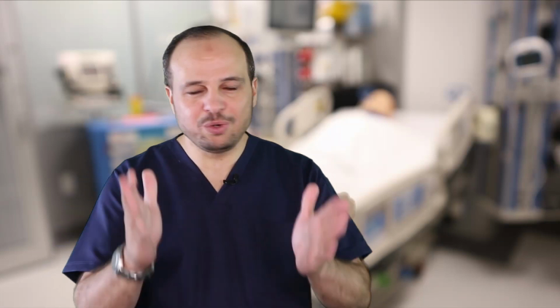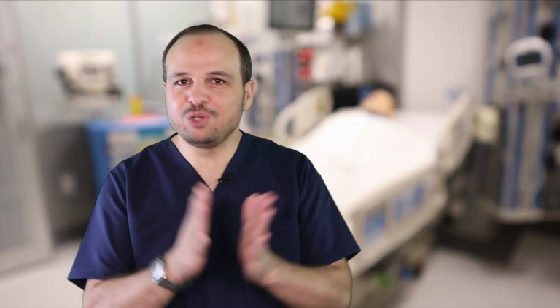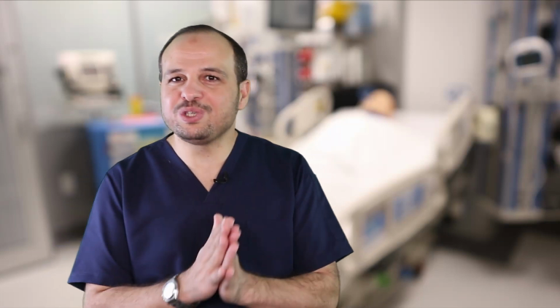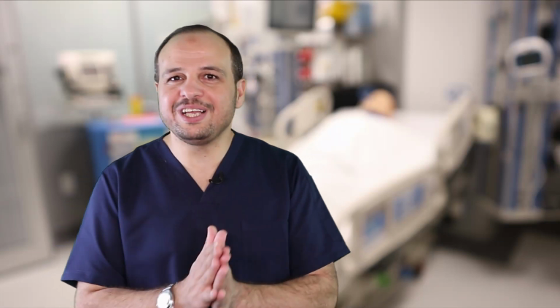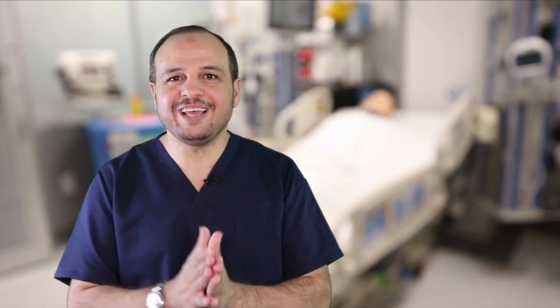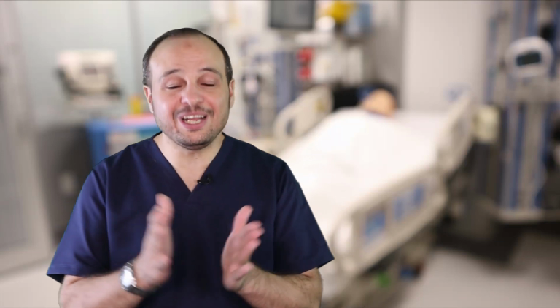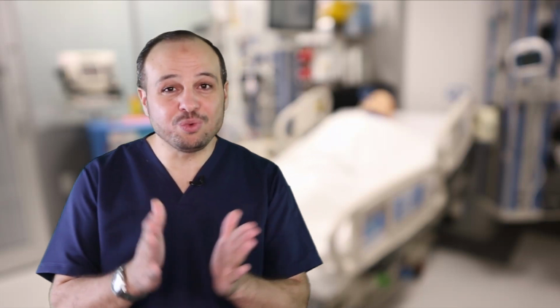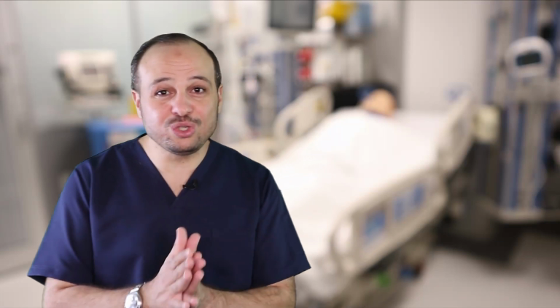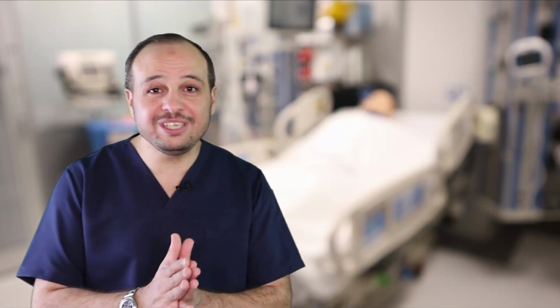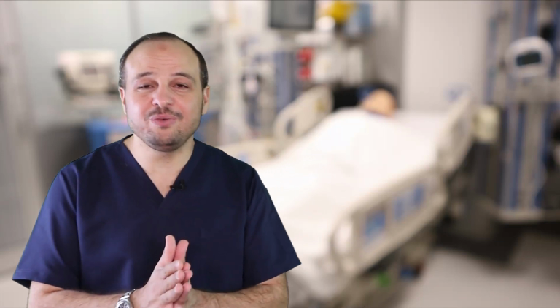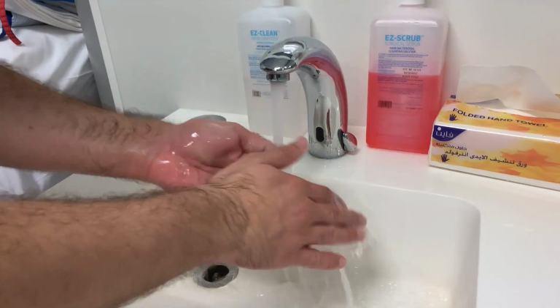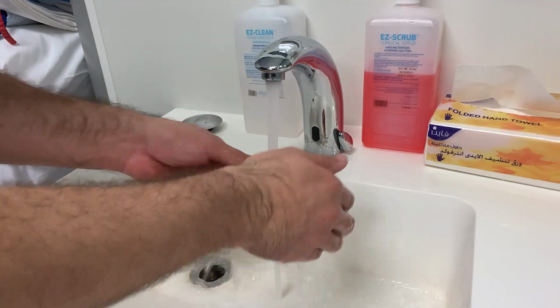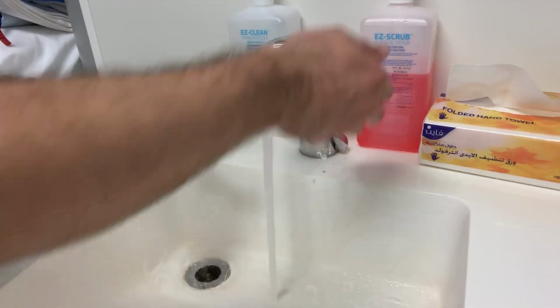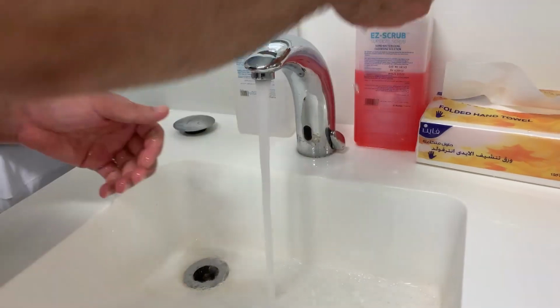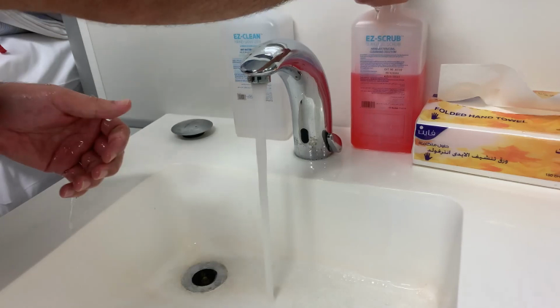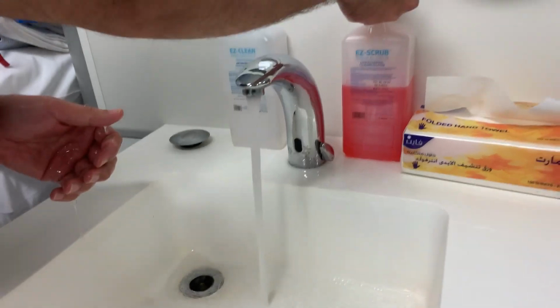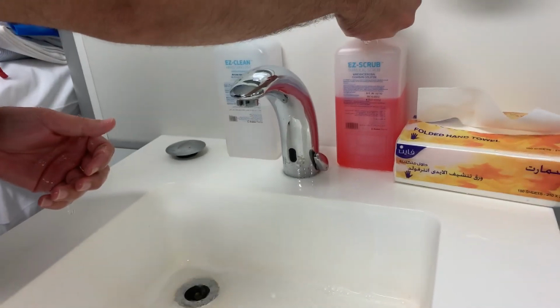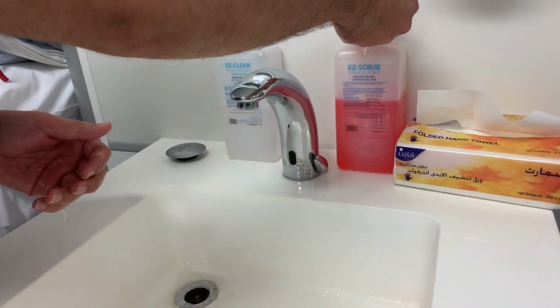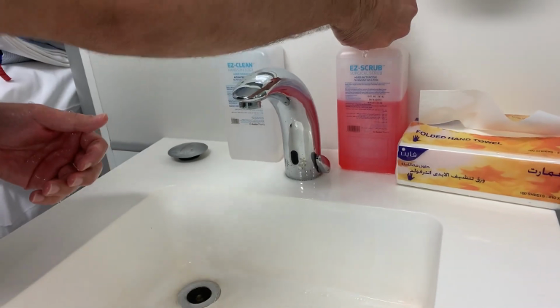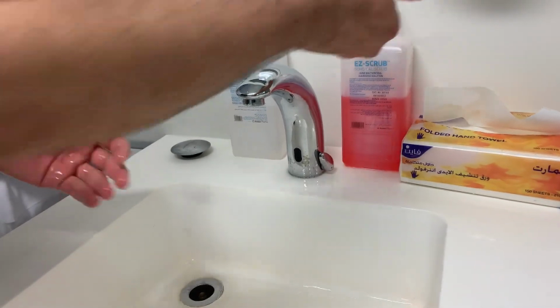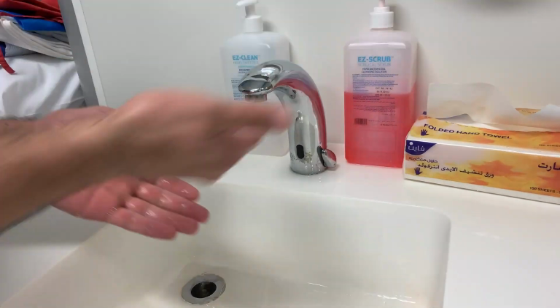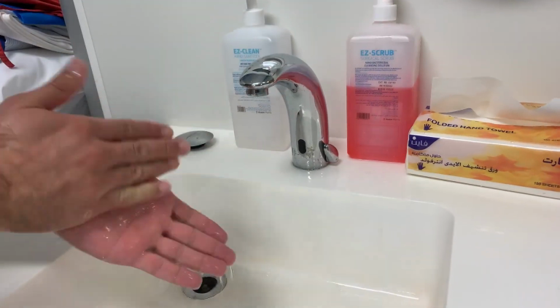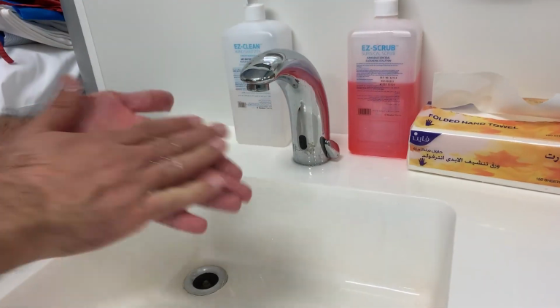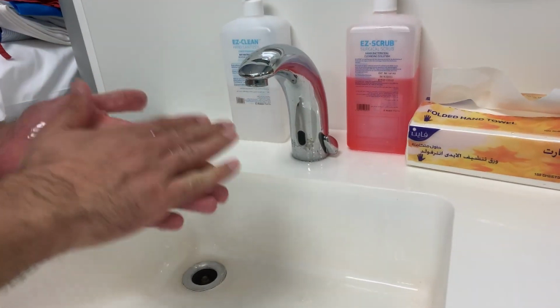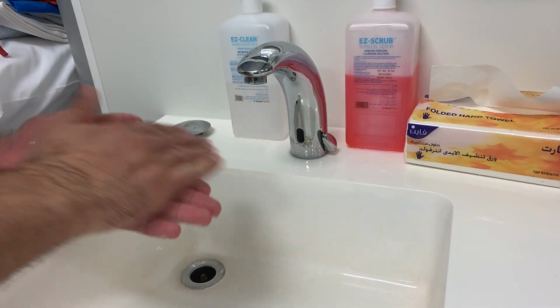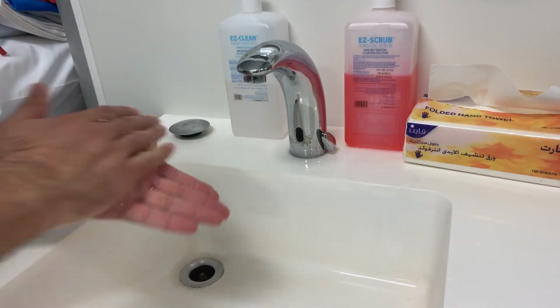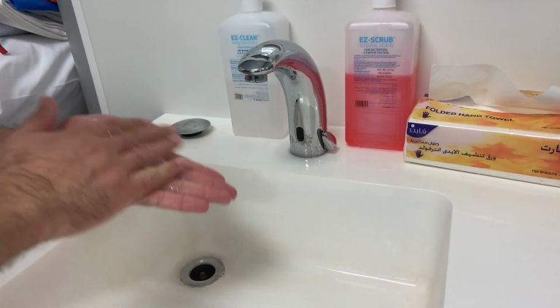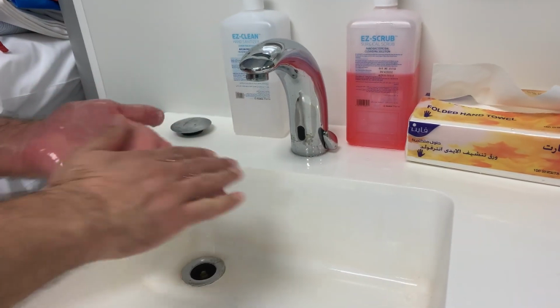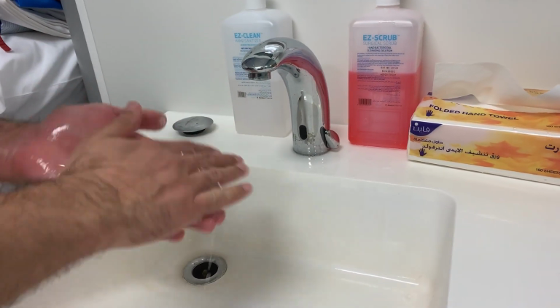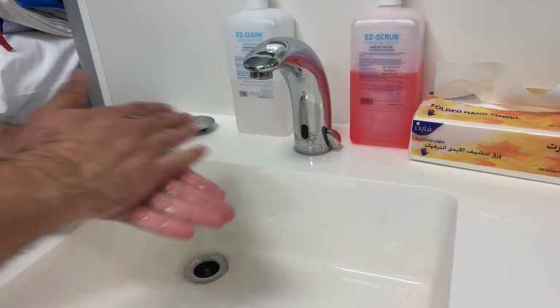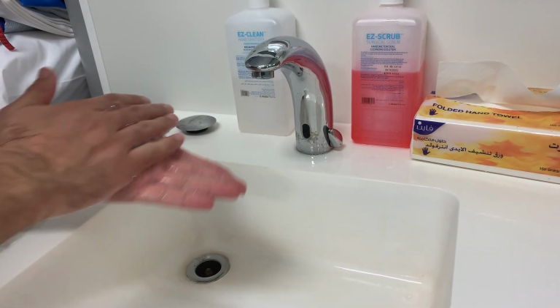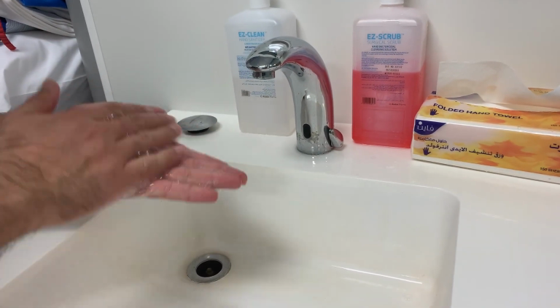Here we will demonstrate the hand washing. We will wet the hand and put a sufficient amount of soap.